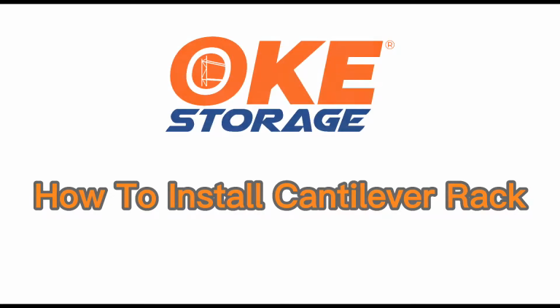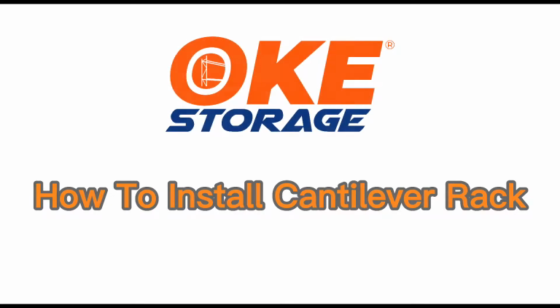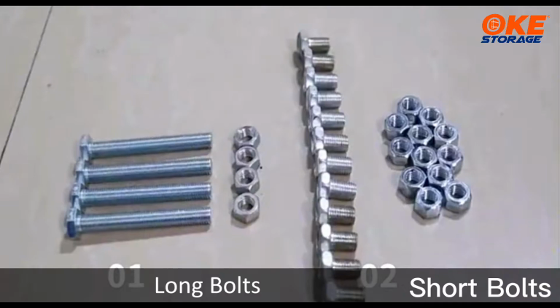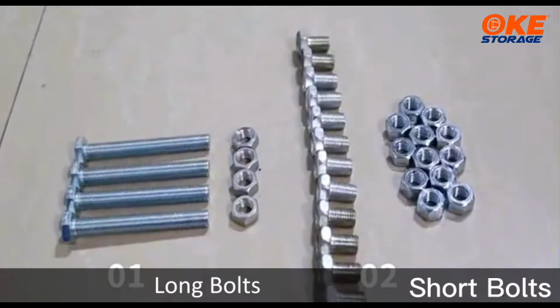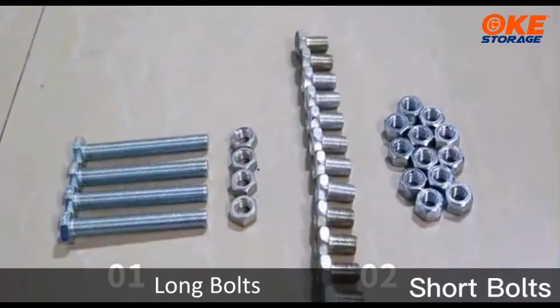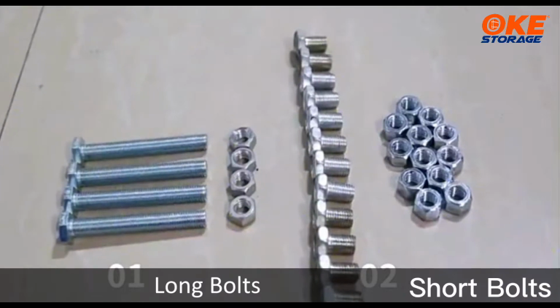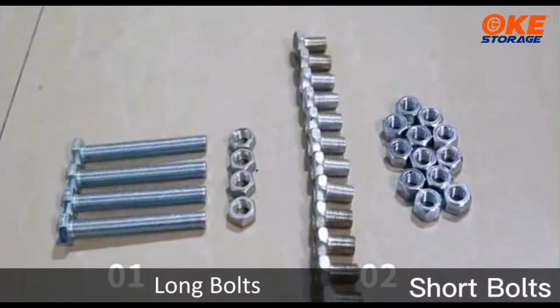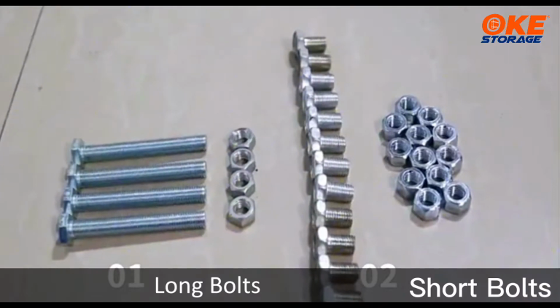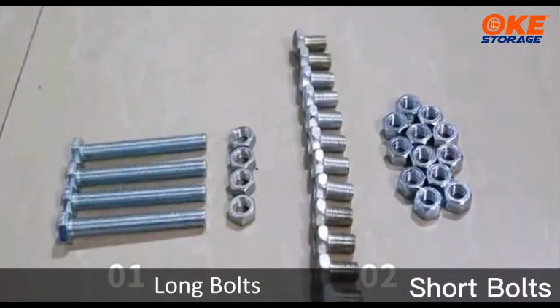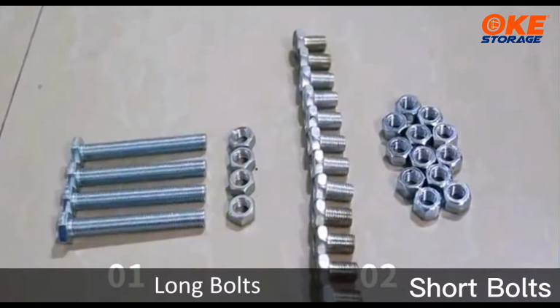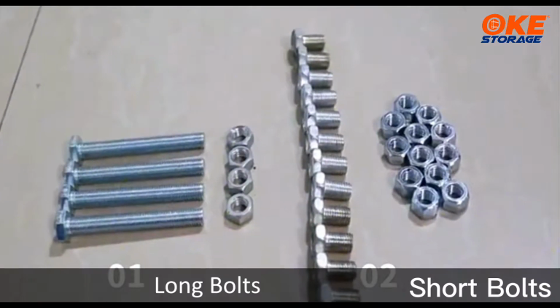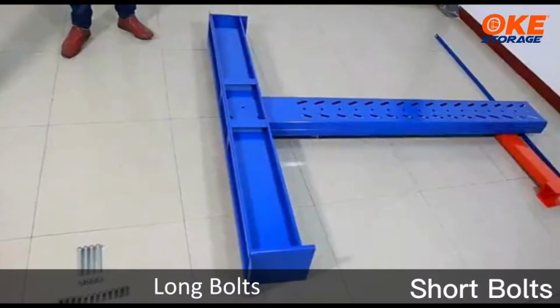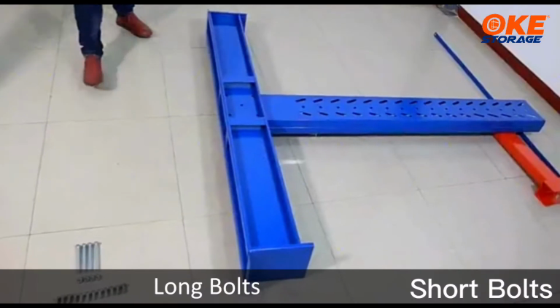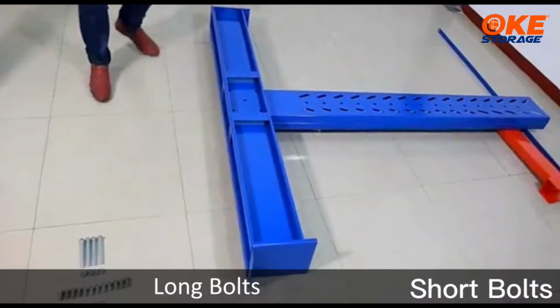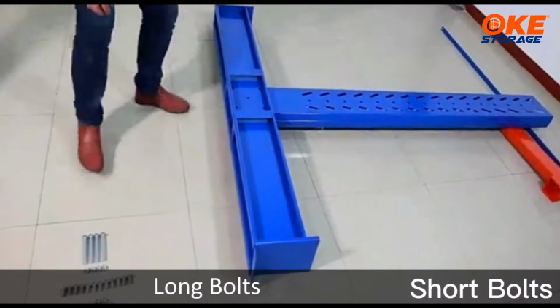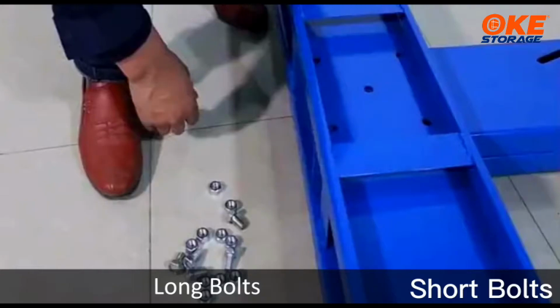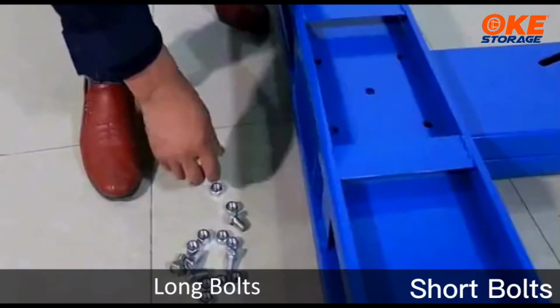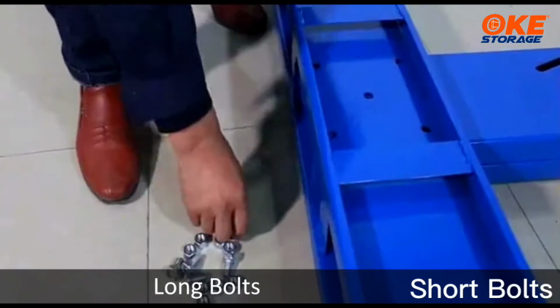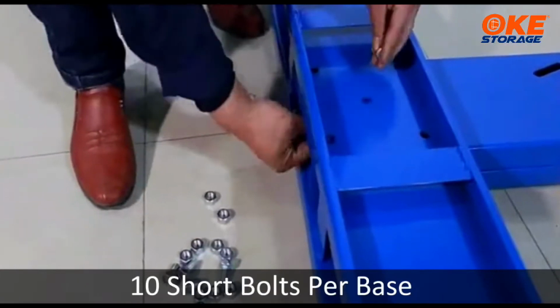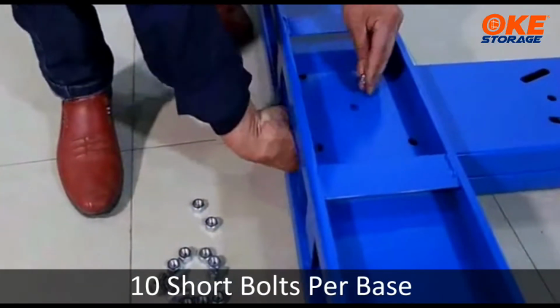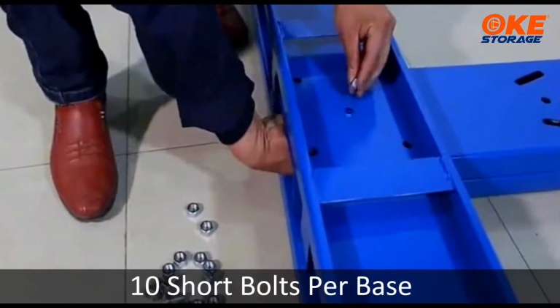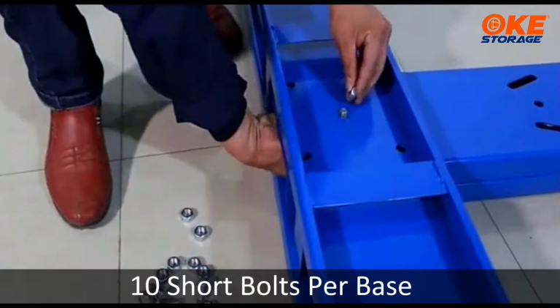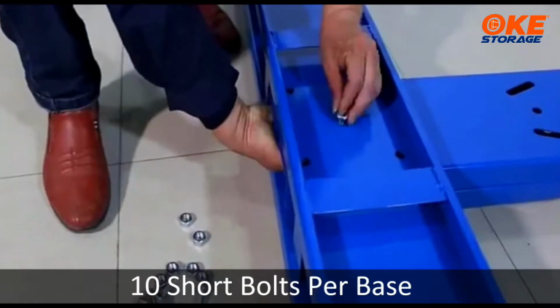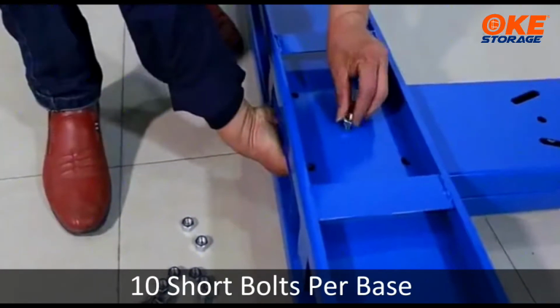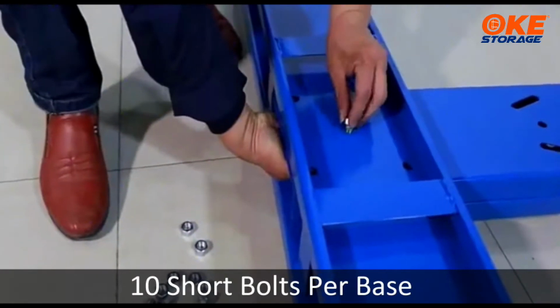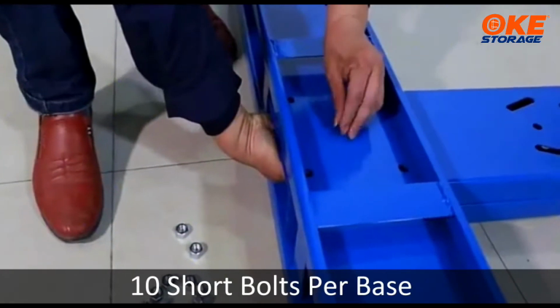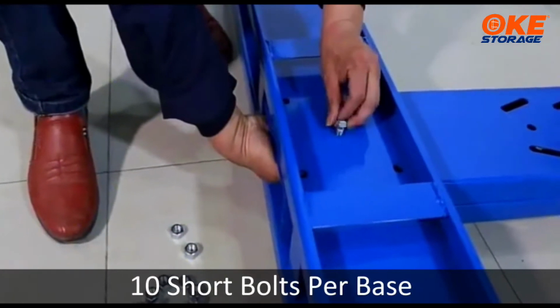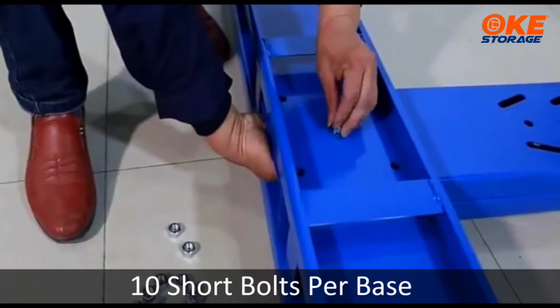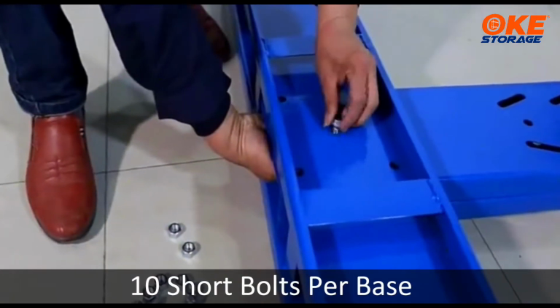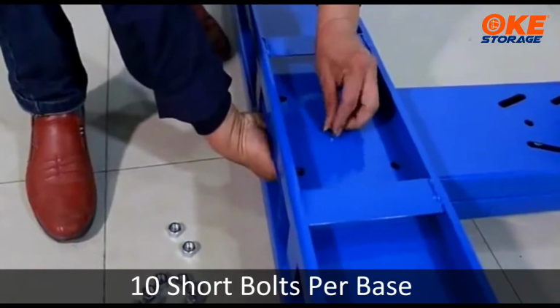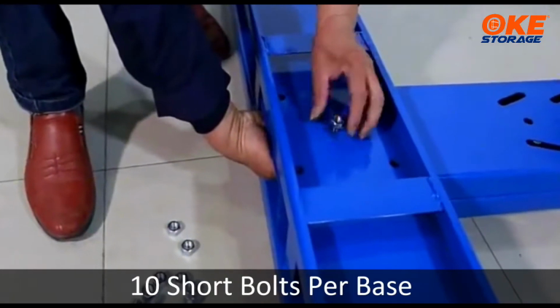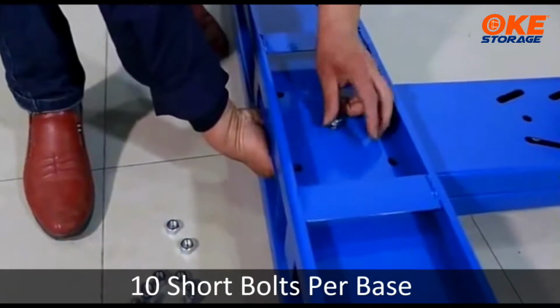Number 1 is long bolts. Number 2 is short bolts. 10 short bolts per base.